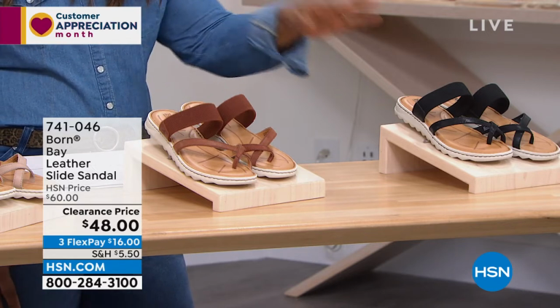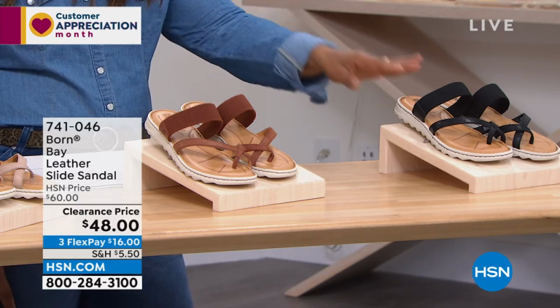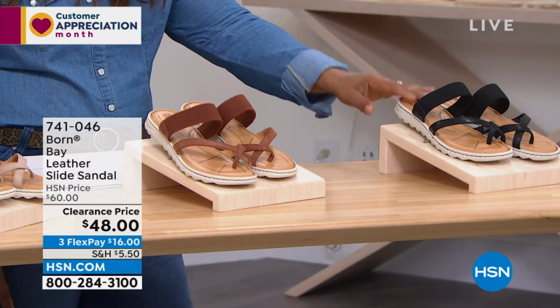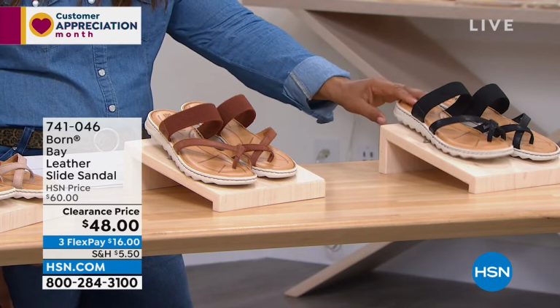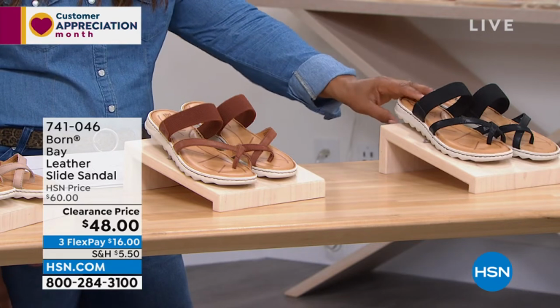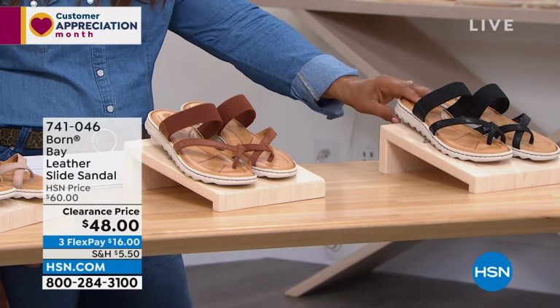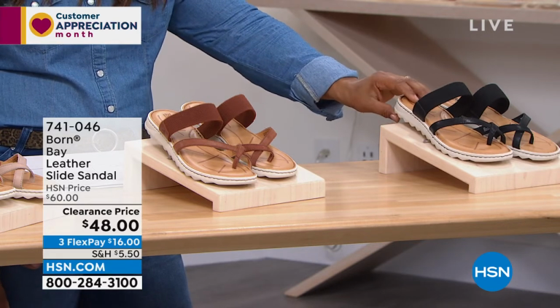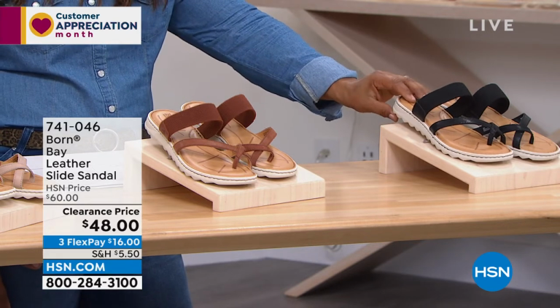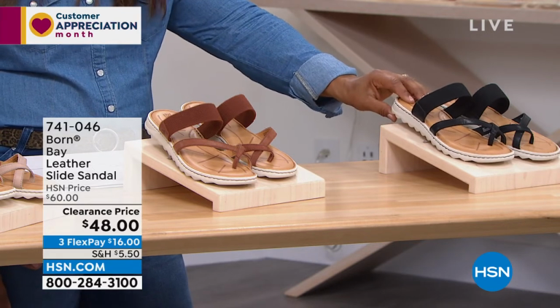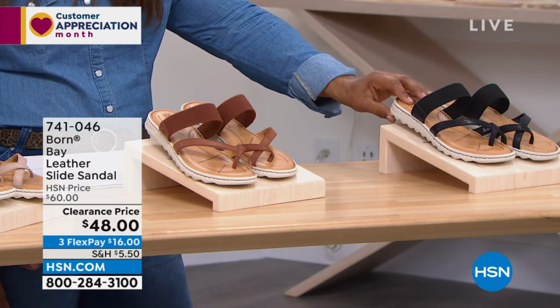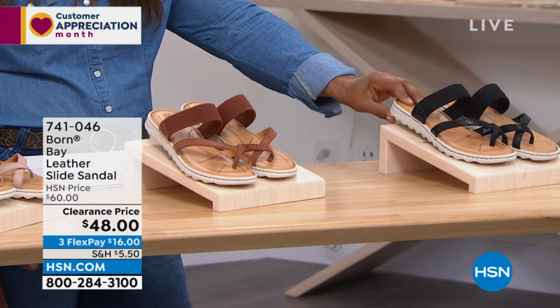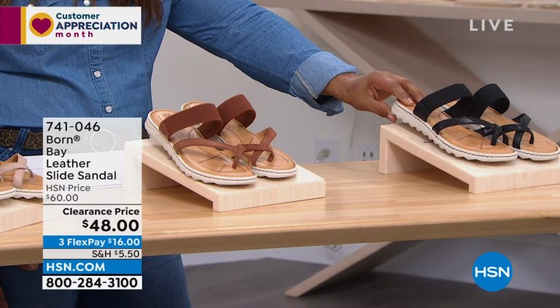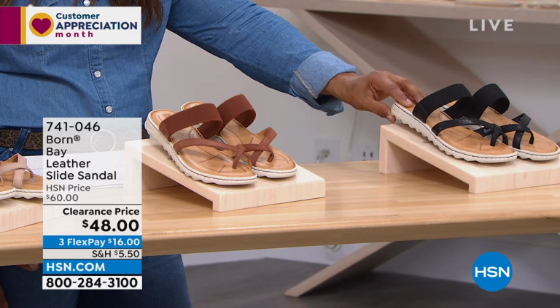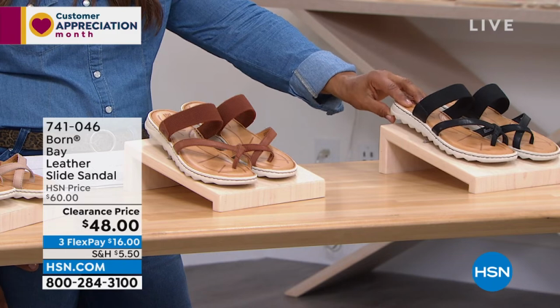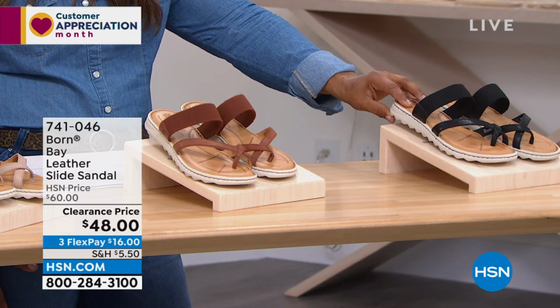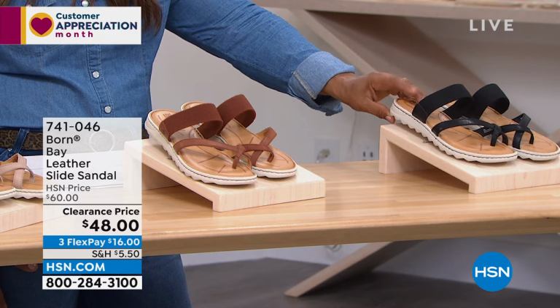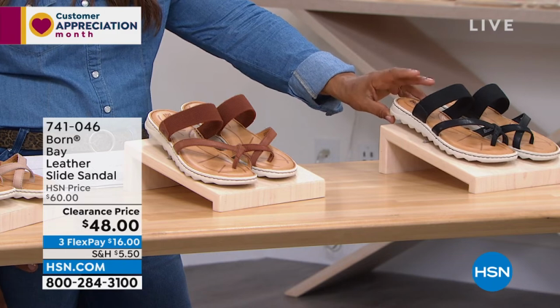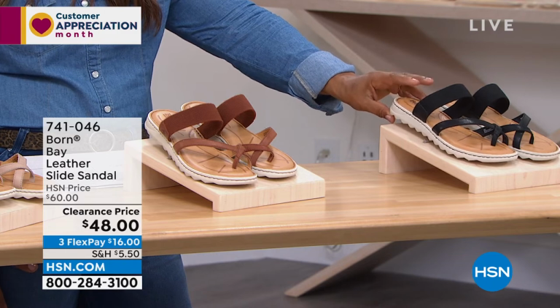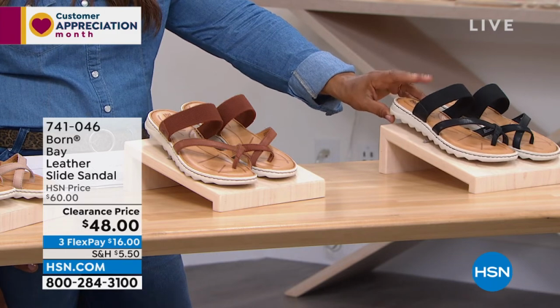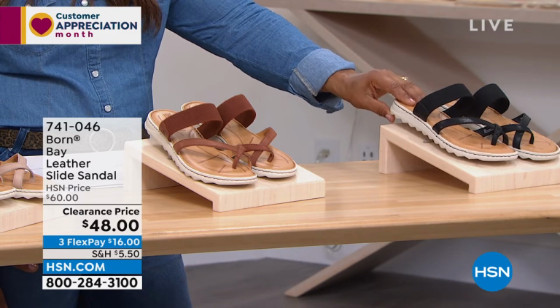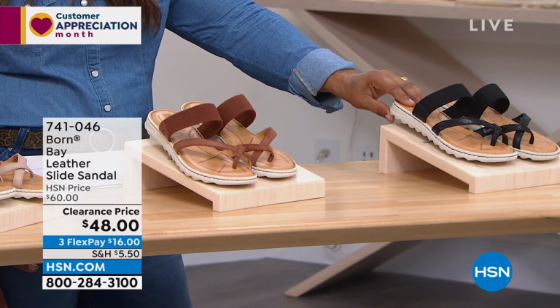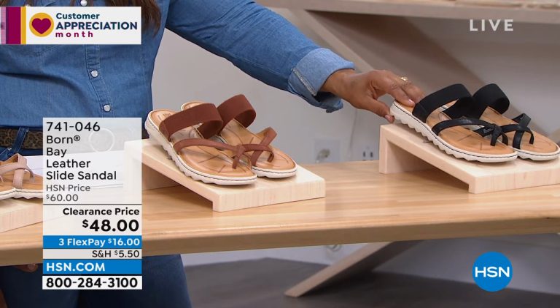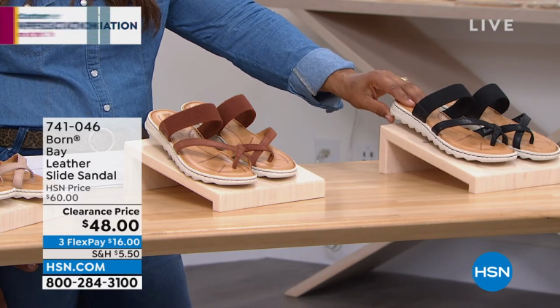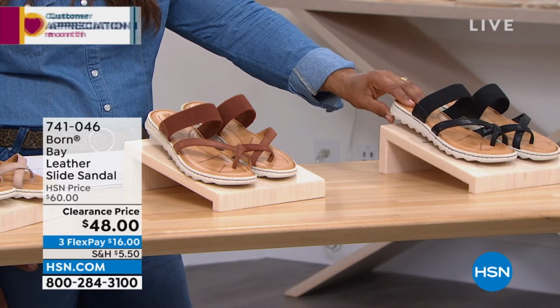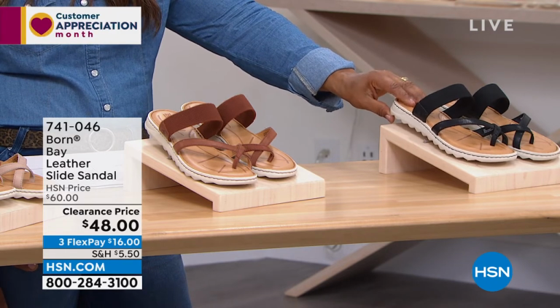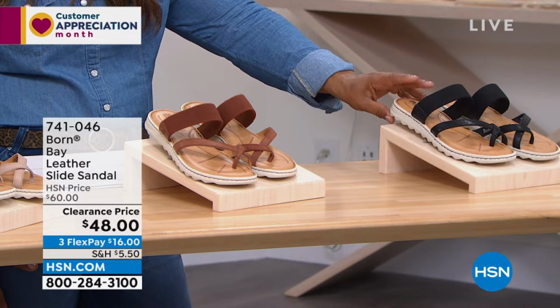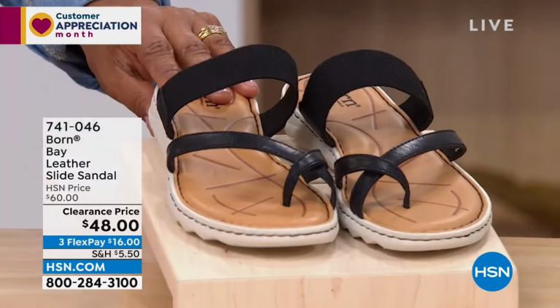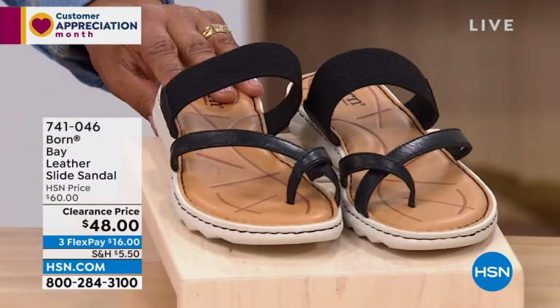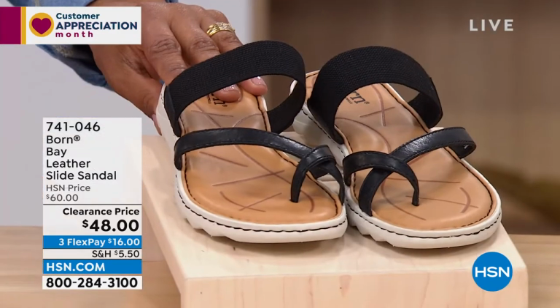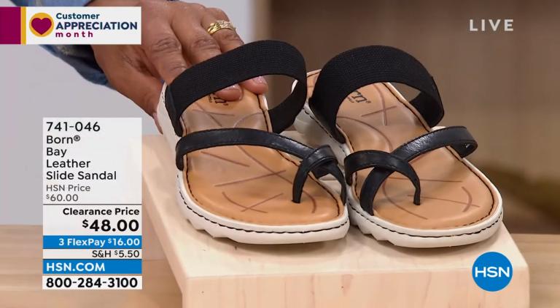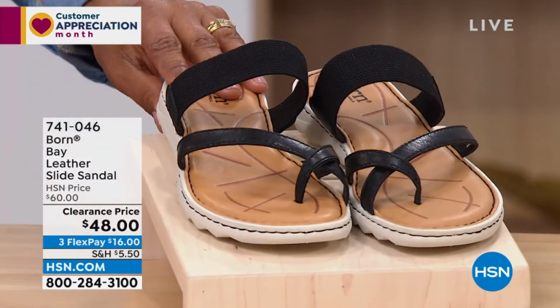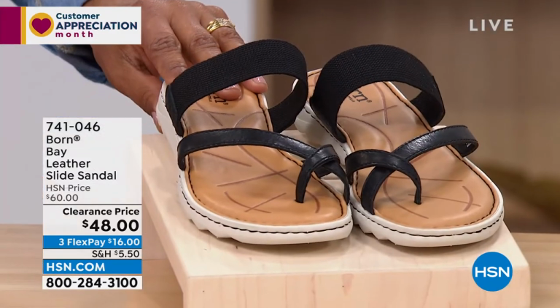$16 over three flexible payments on this one. Sizes six through 11. Remember if you're a half size, go up.